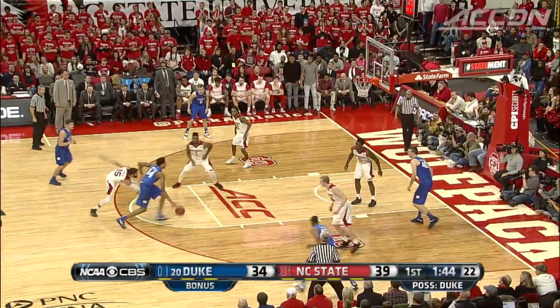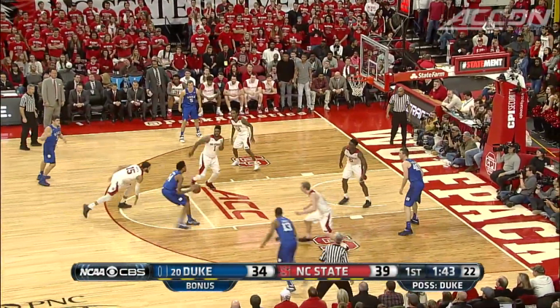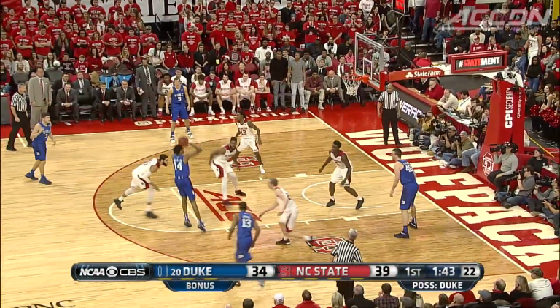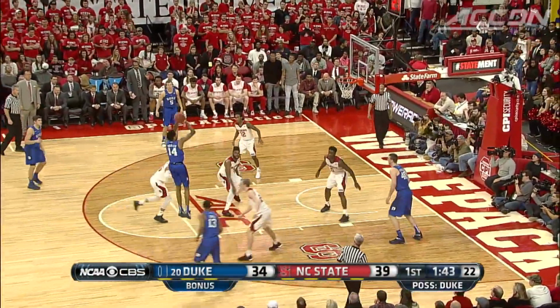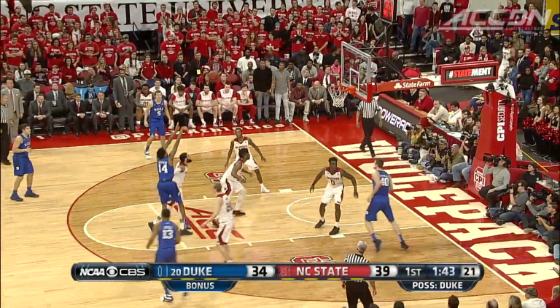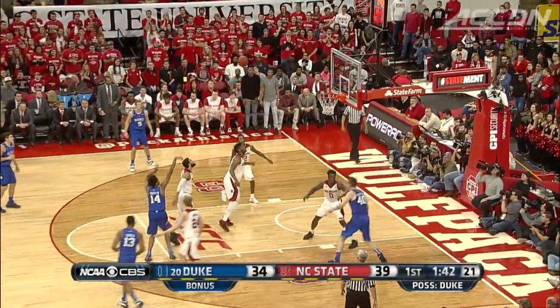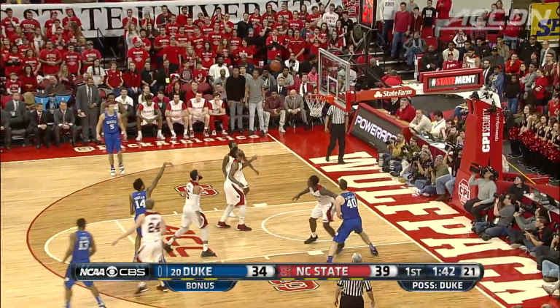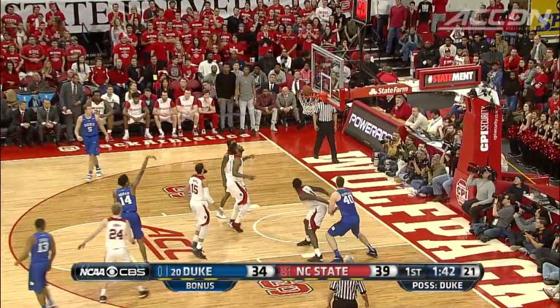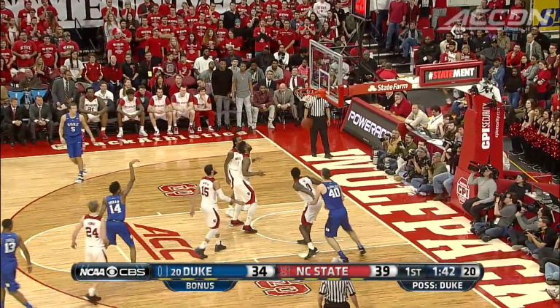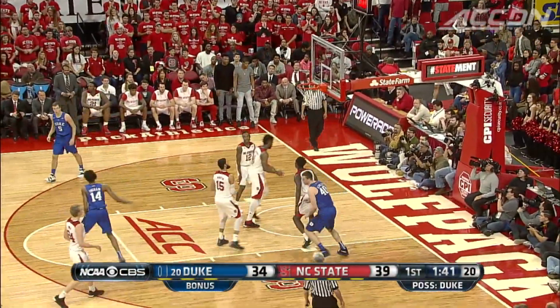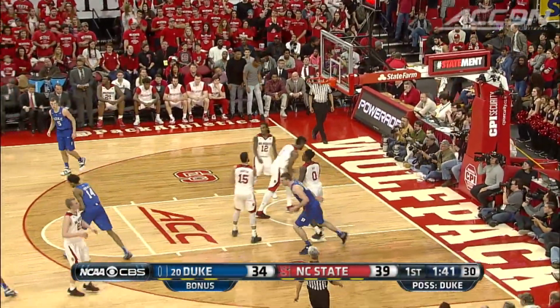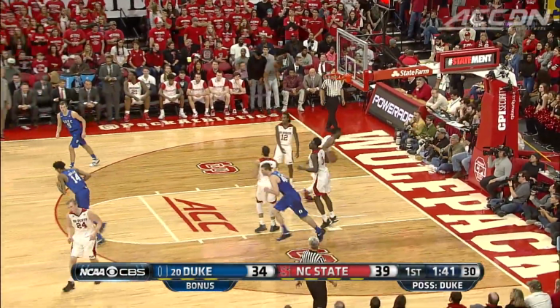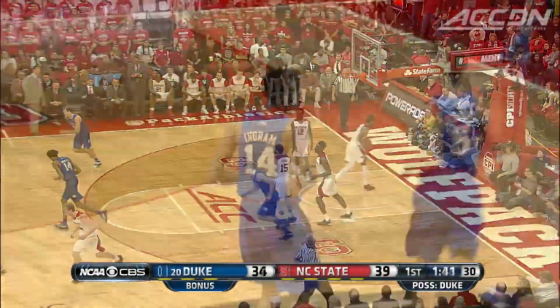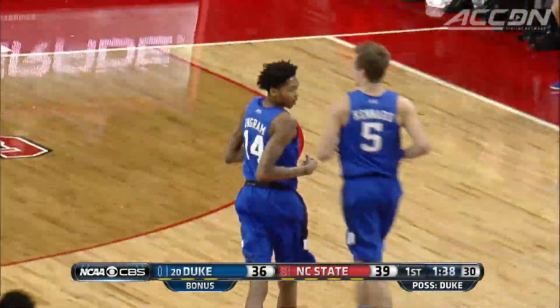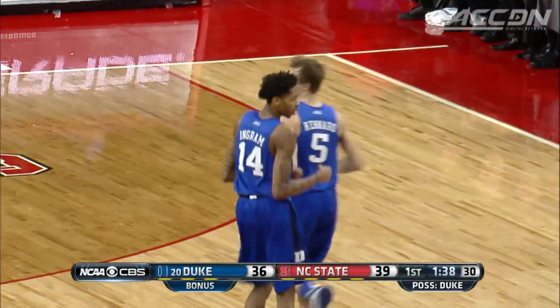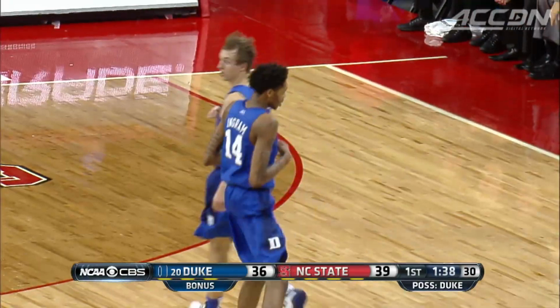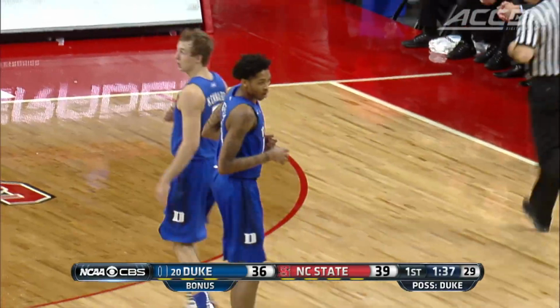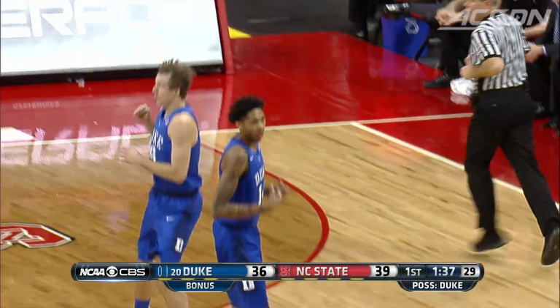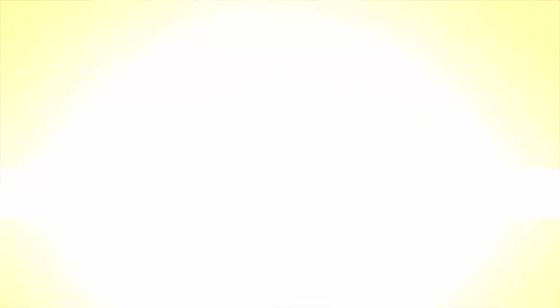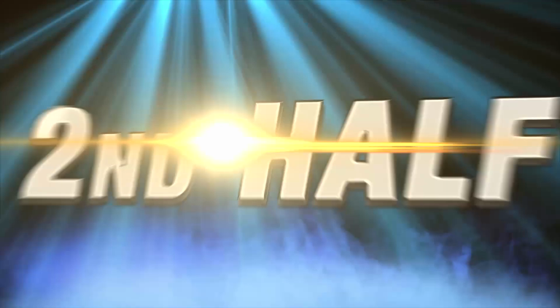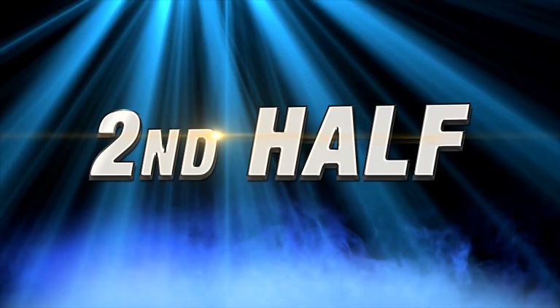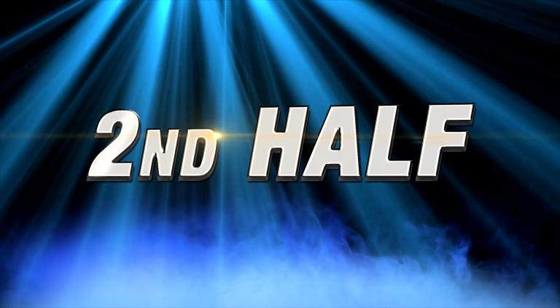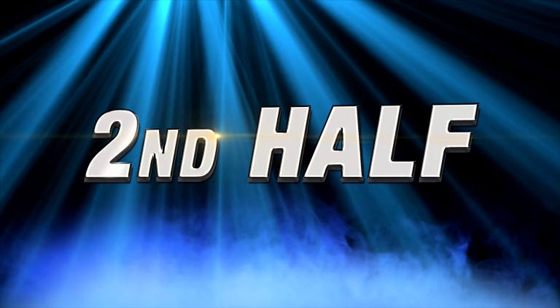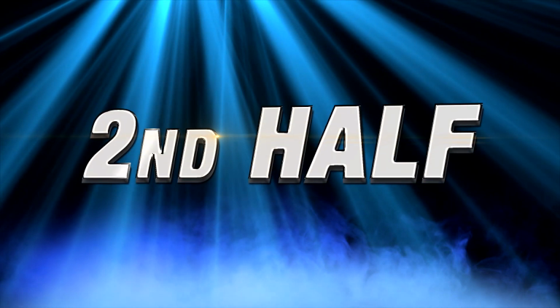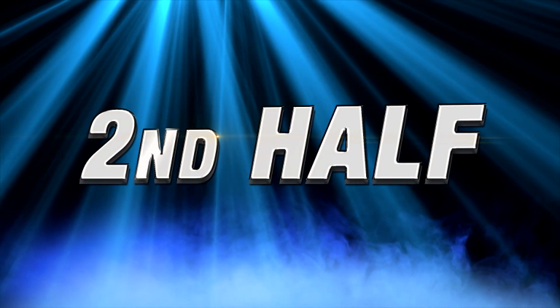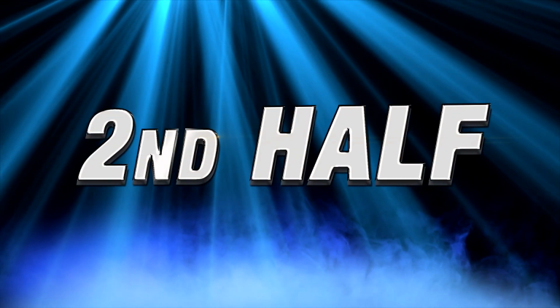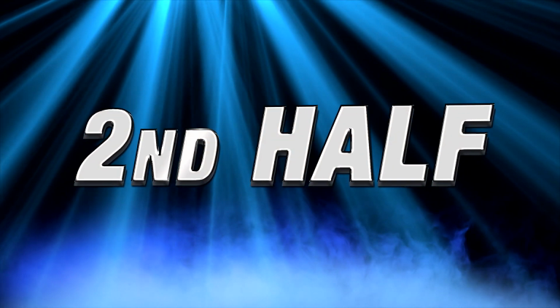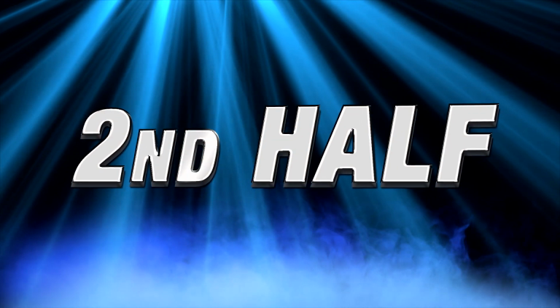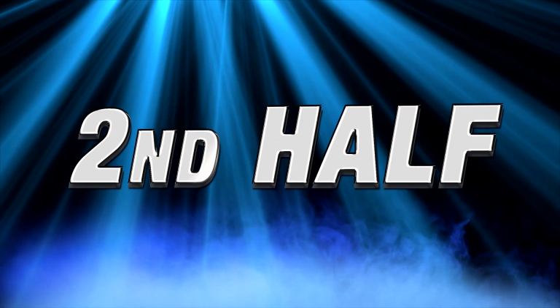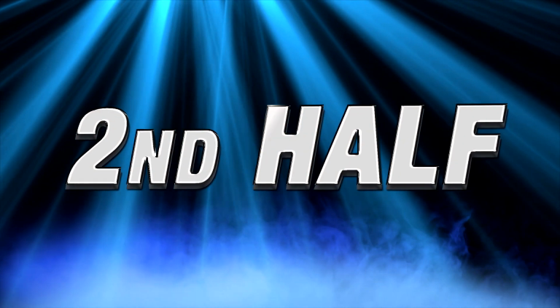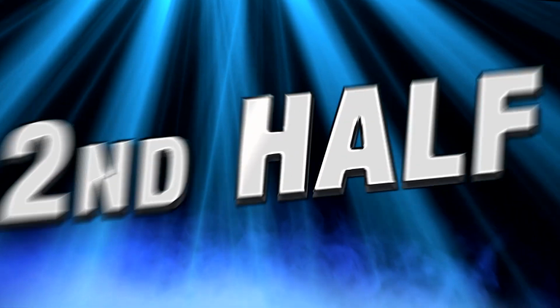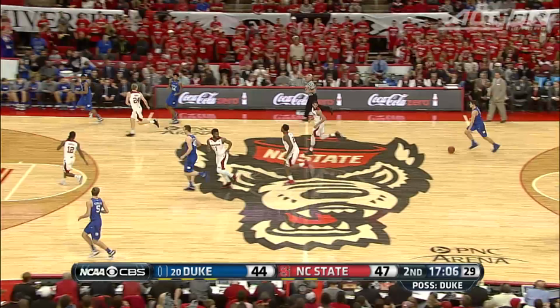Then Brandon Ingram dribbles in and he will hit — seven straight points for Ingram, making it 43-36. NC State though has the lead at the break.